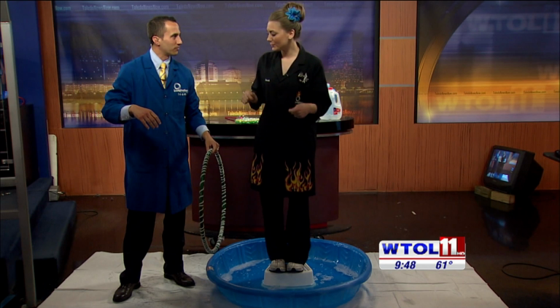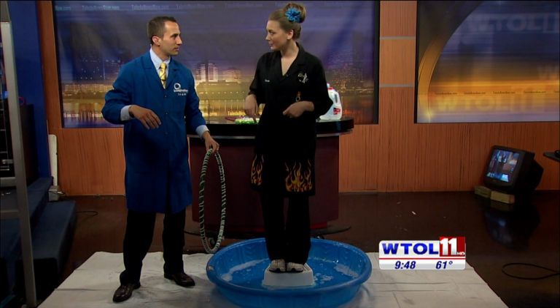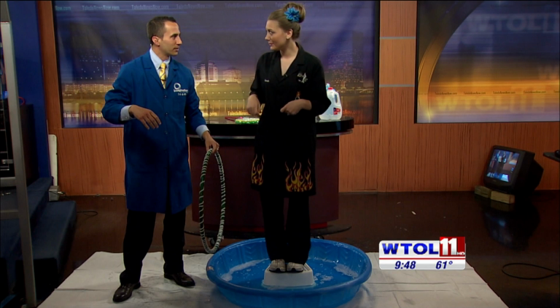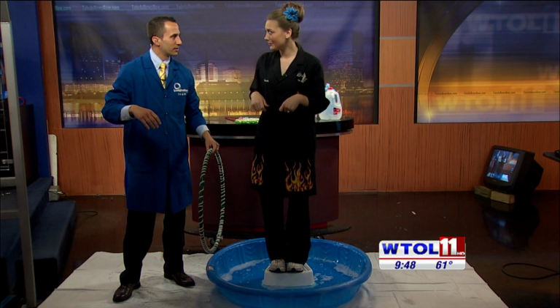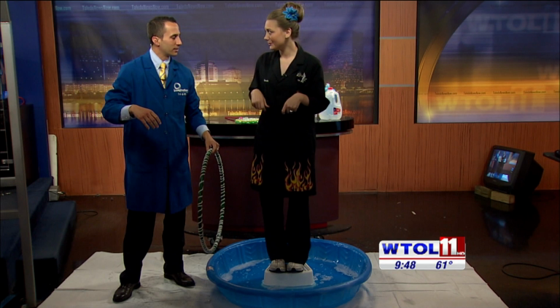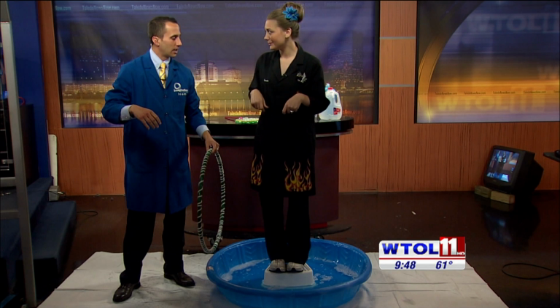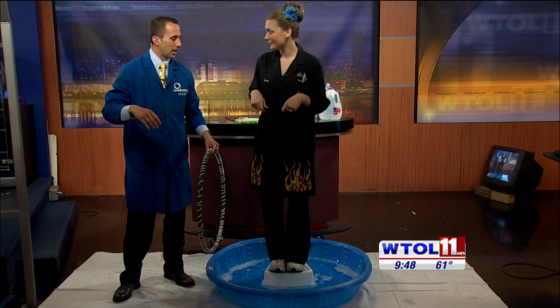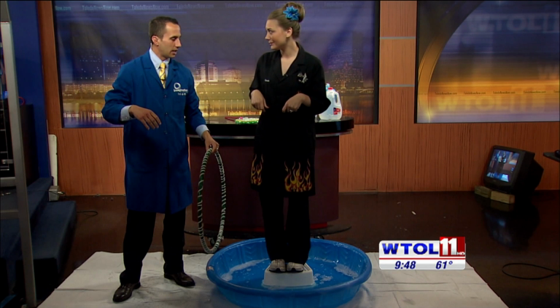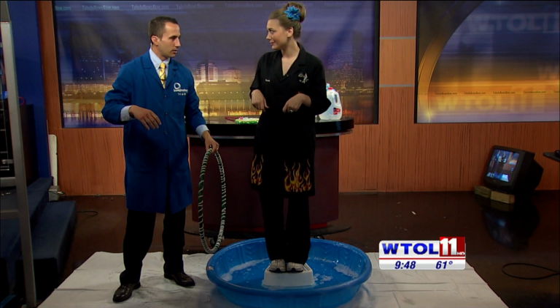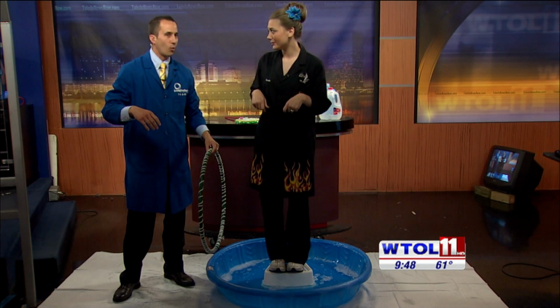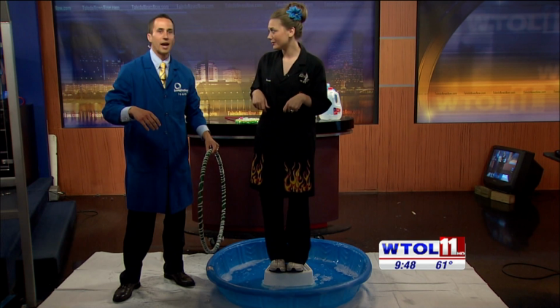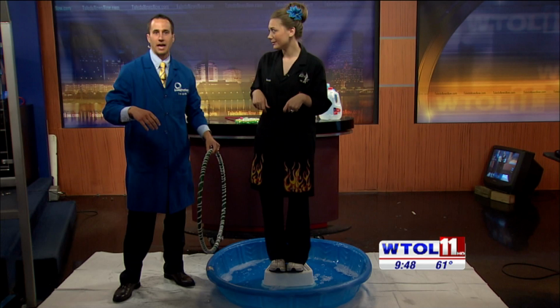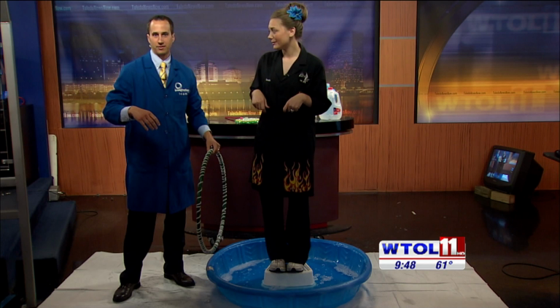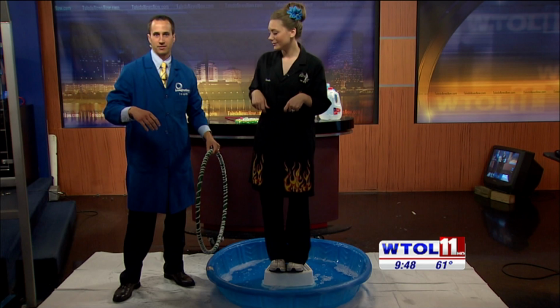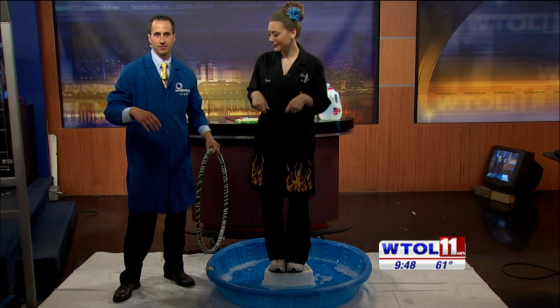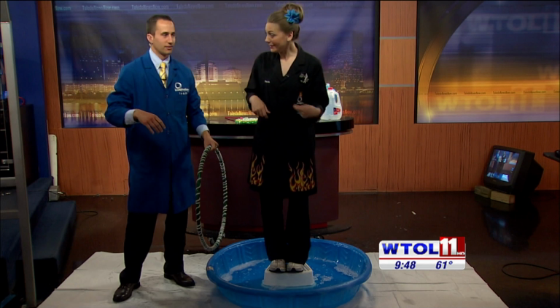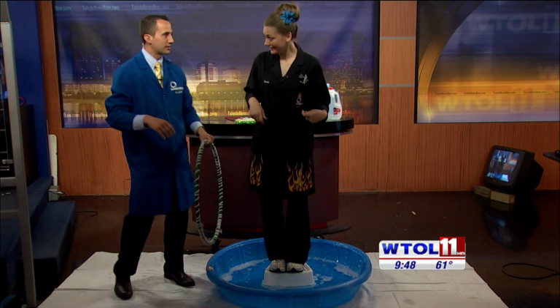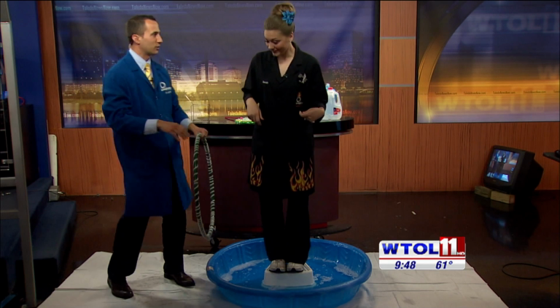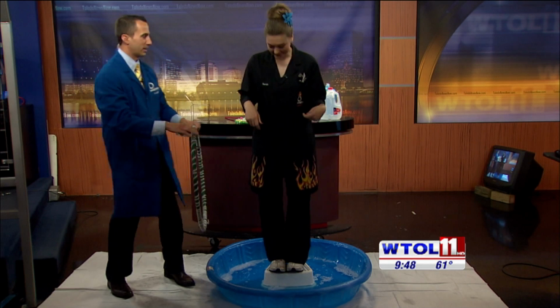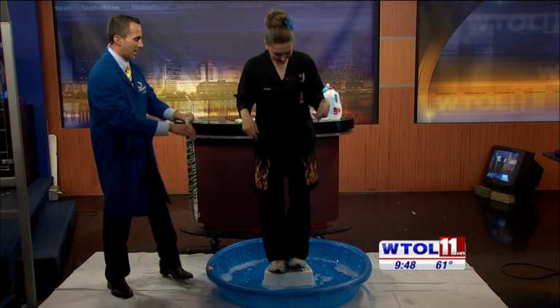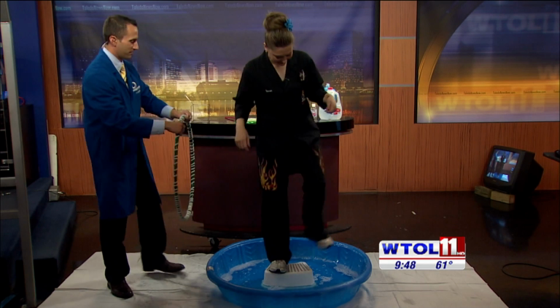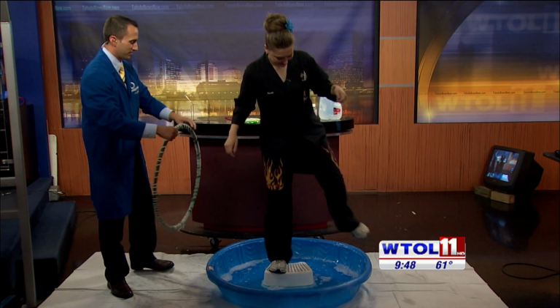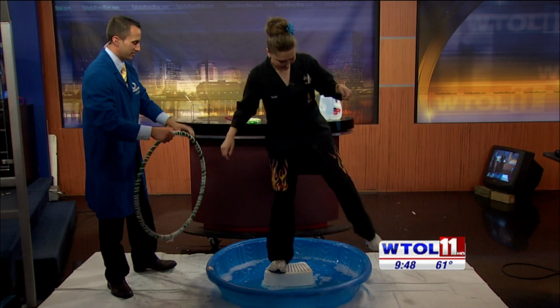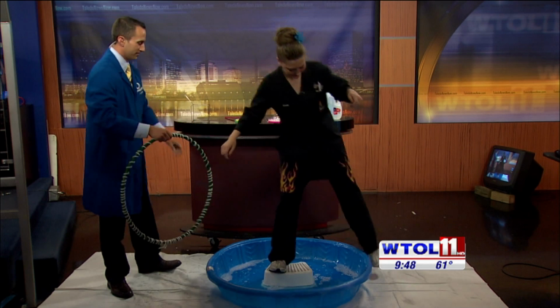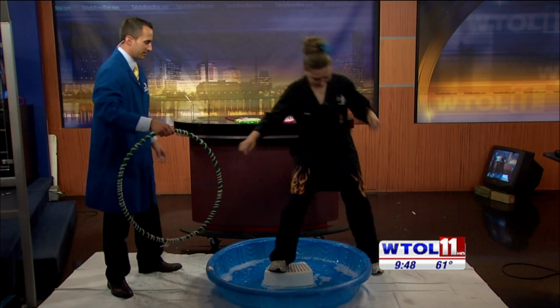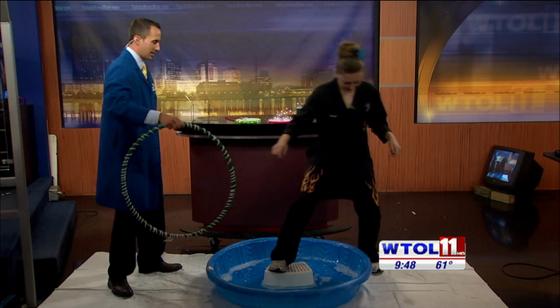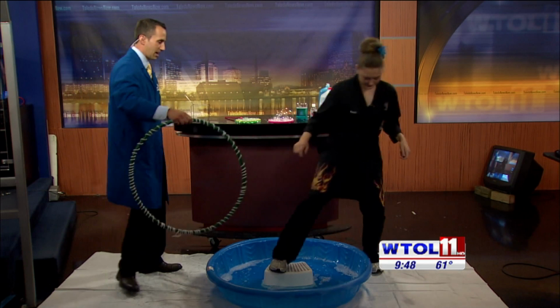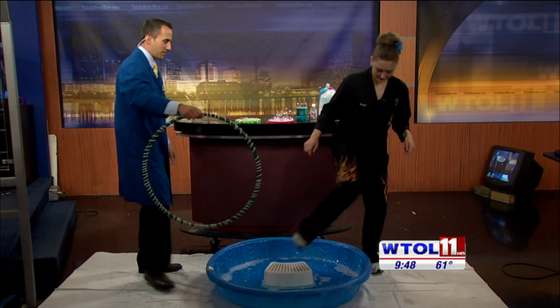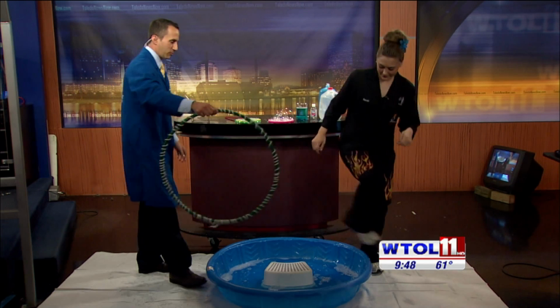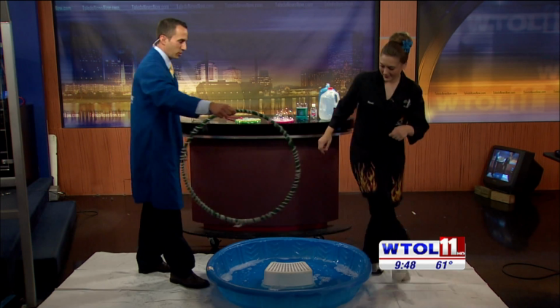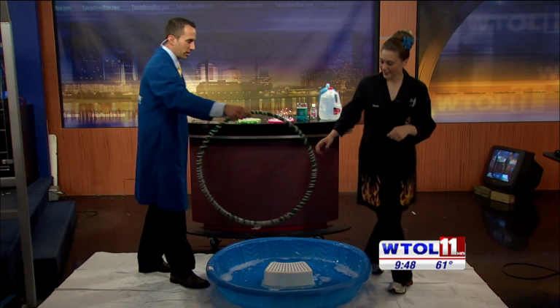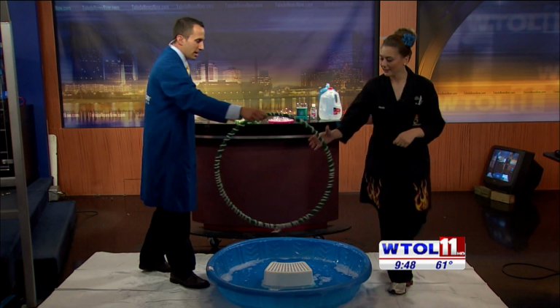Do you want to be in the bubble? Why not? Let's do it — I'm up for it.